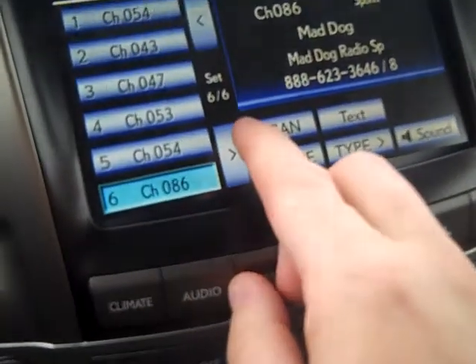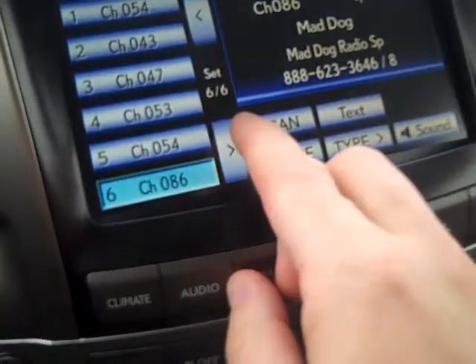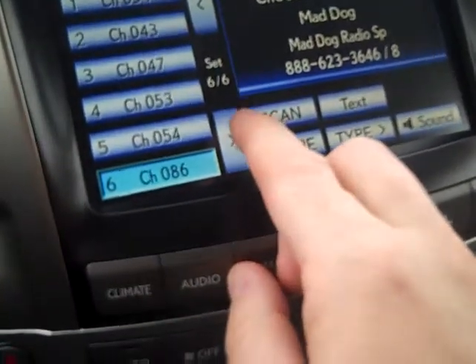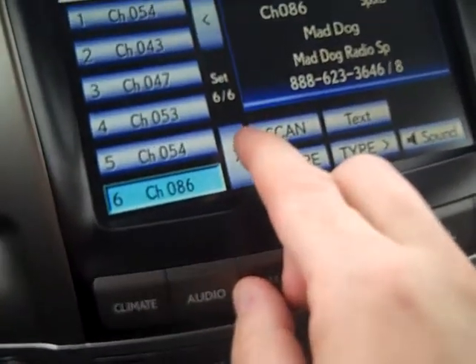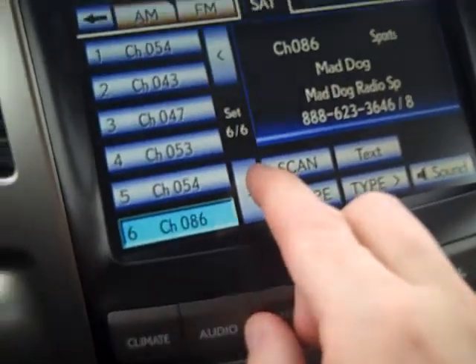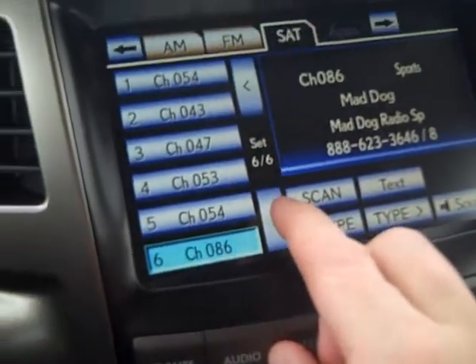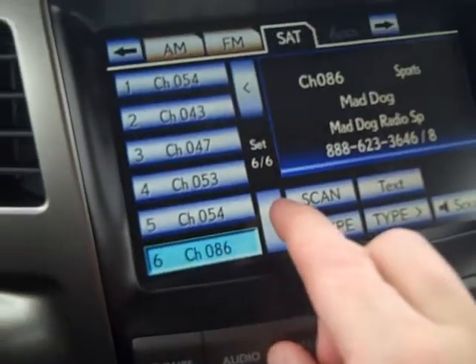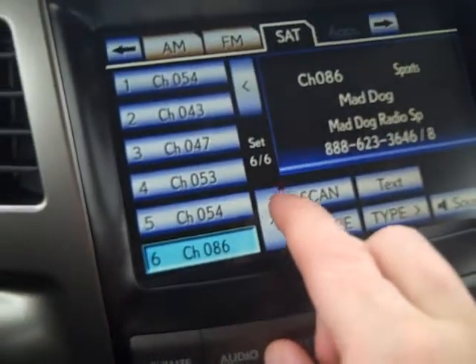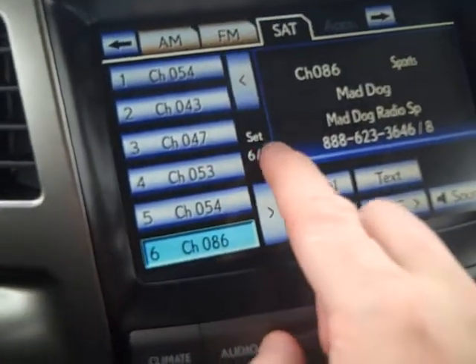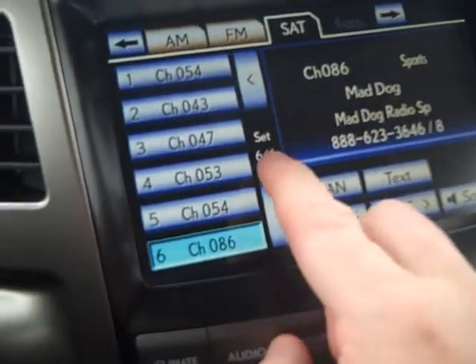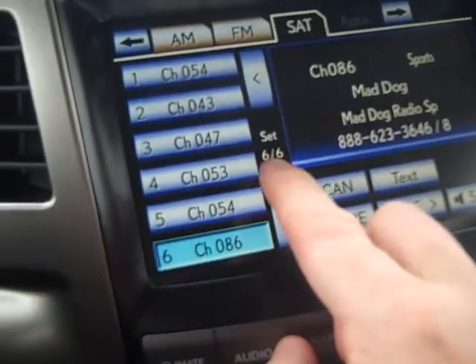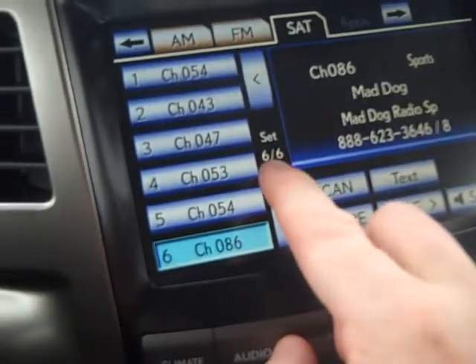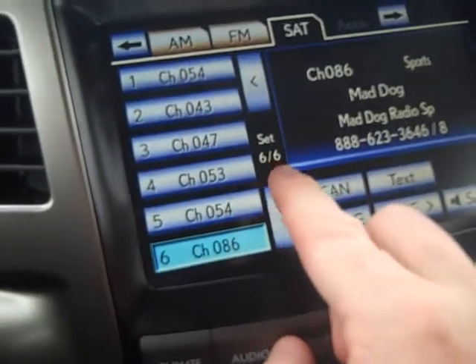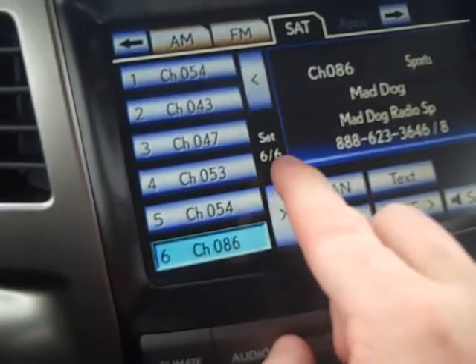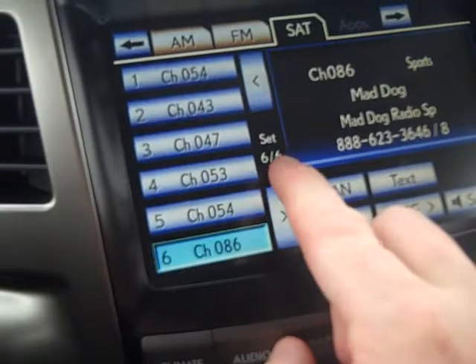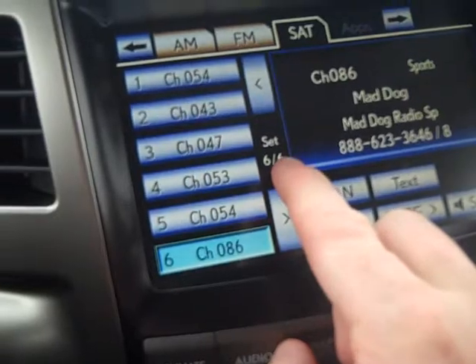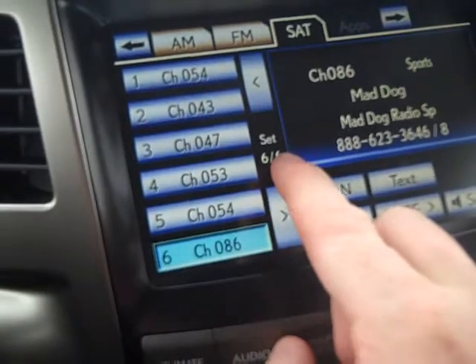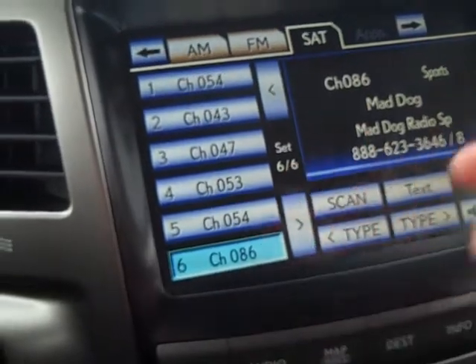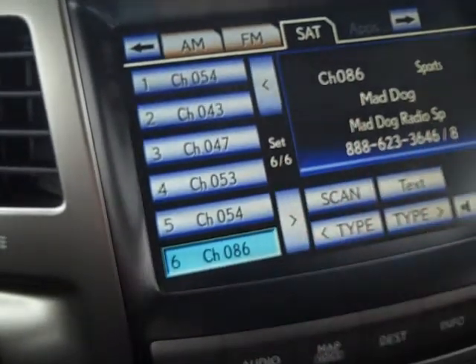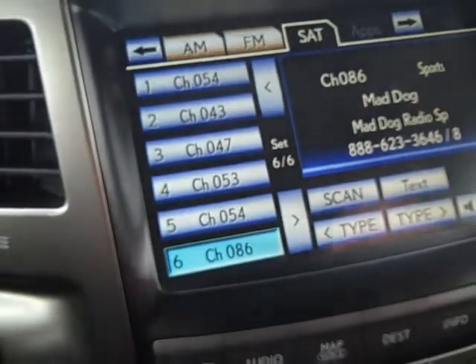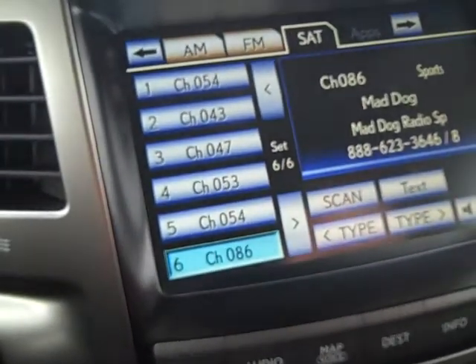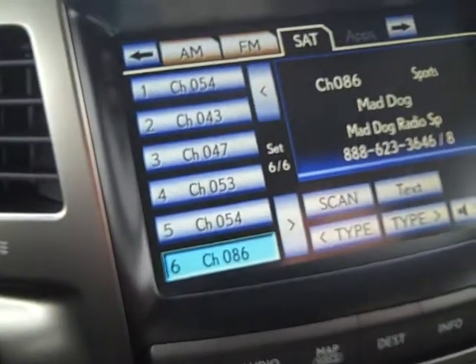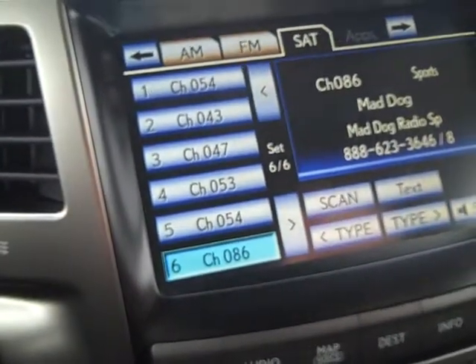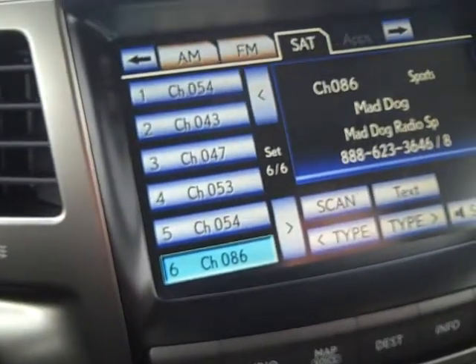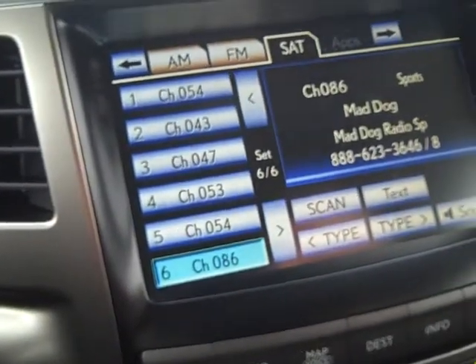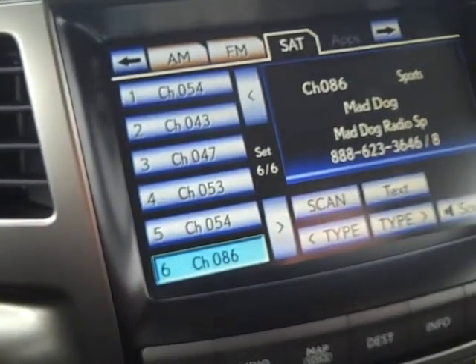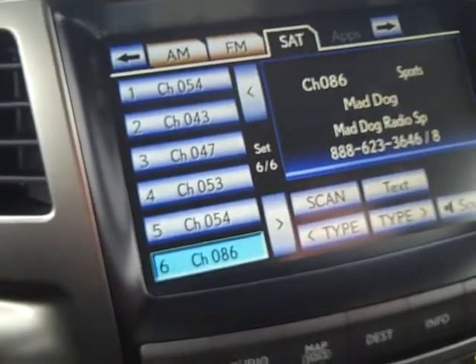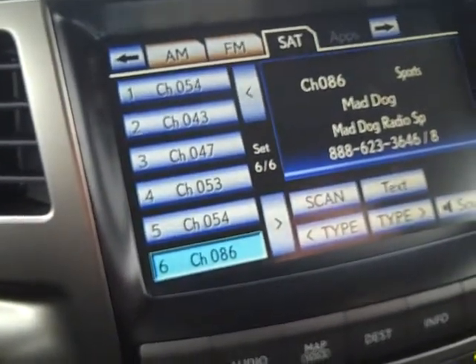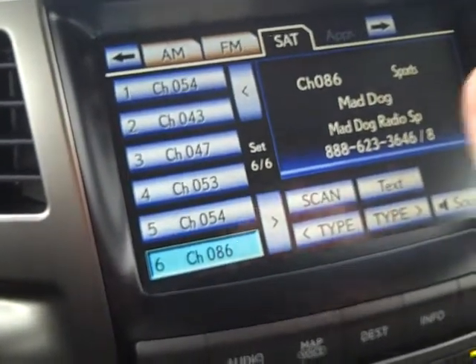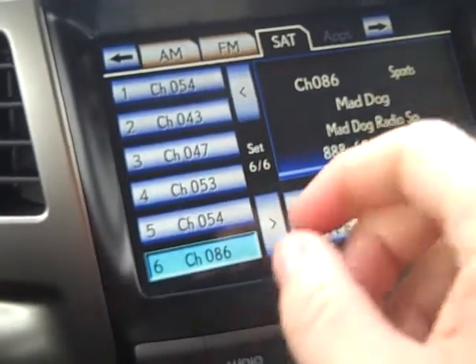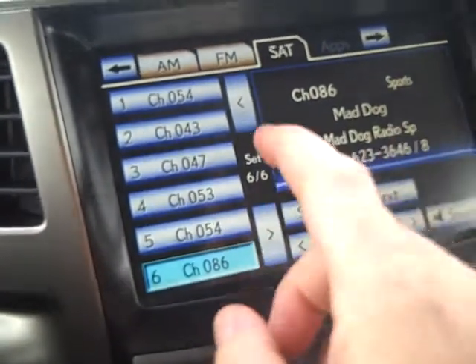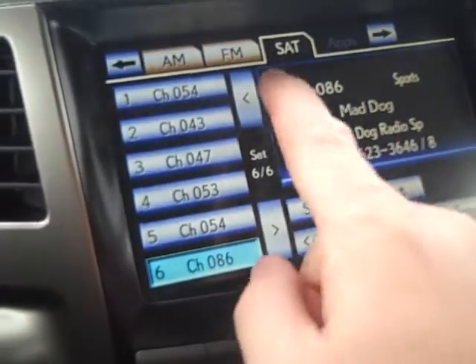For audio, you have what's like your own virtual jukebox — six sets of six, meaning you can program up to 36 stations.